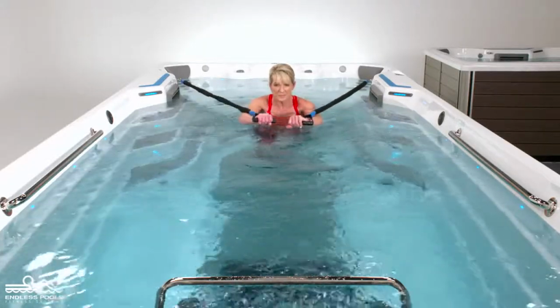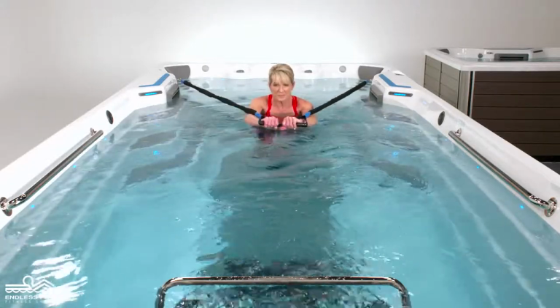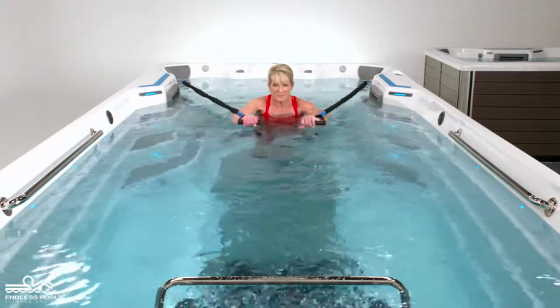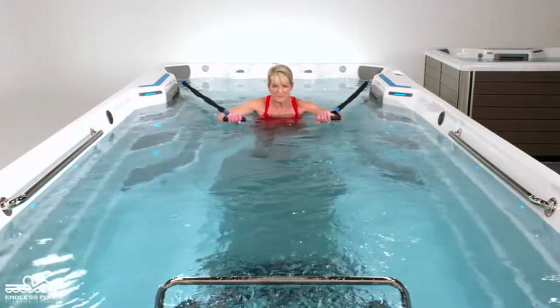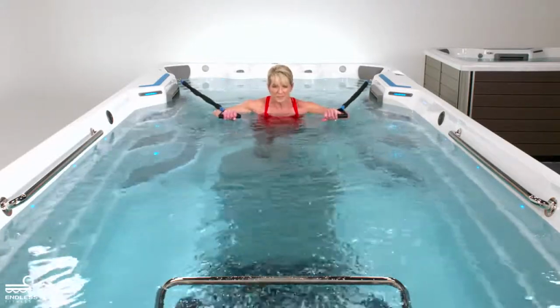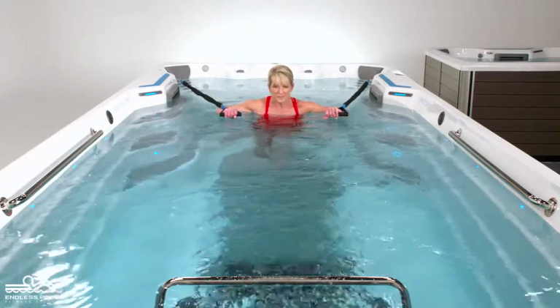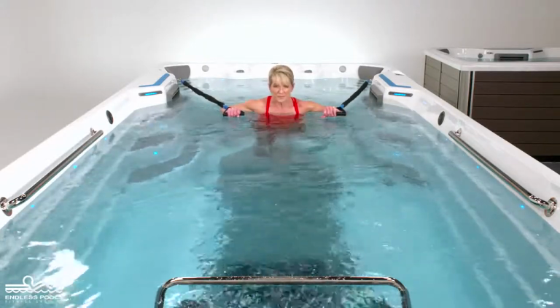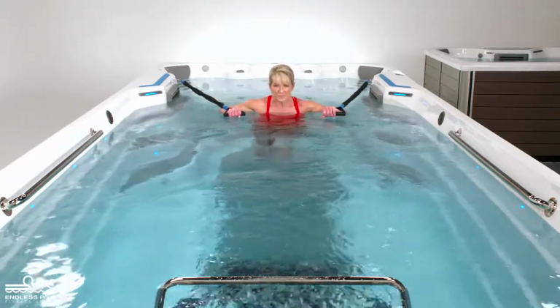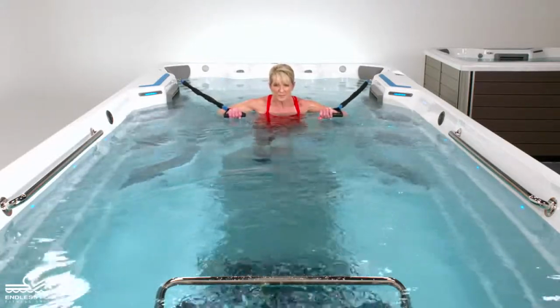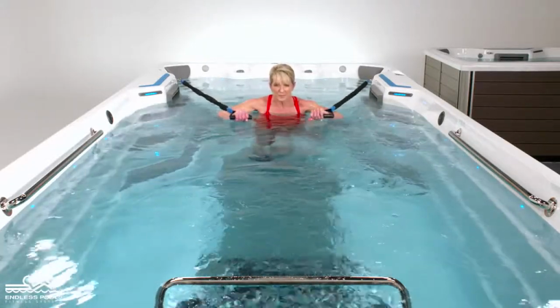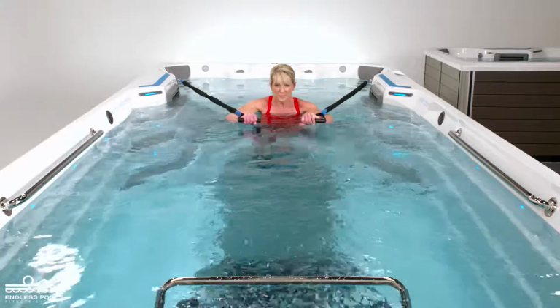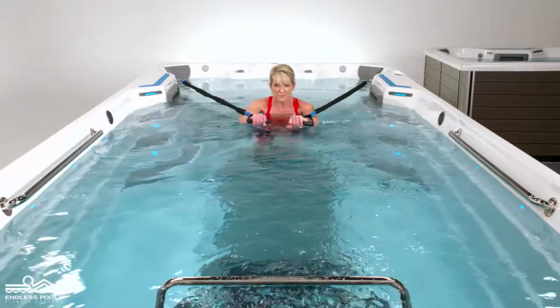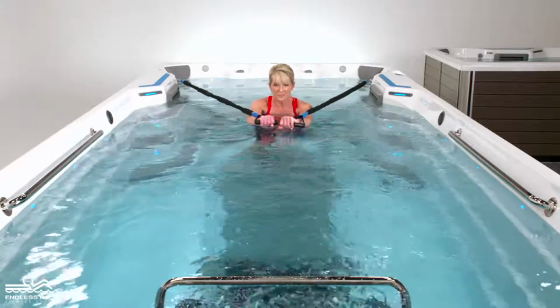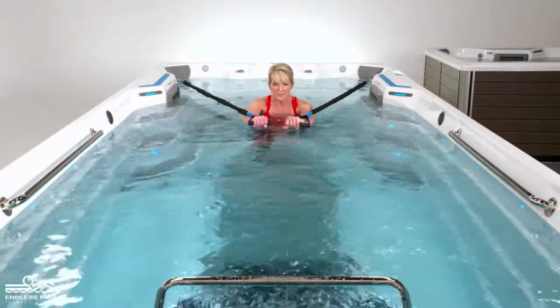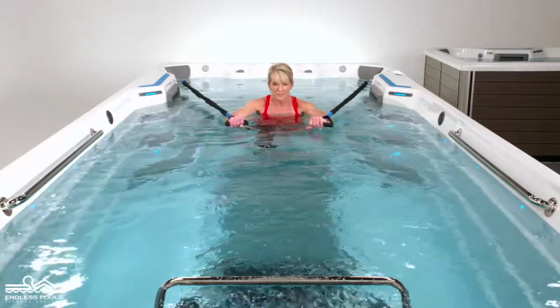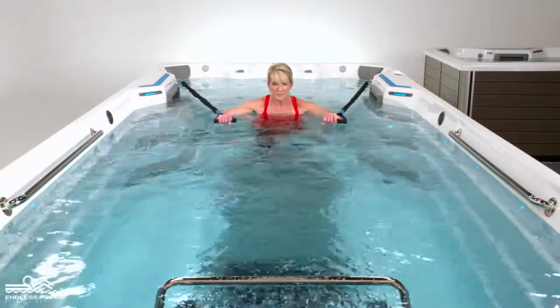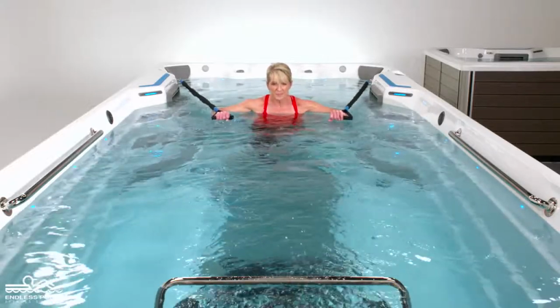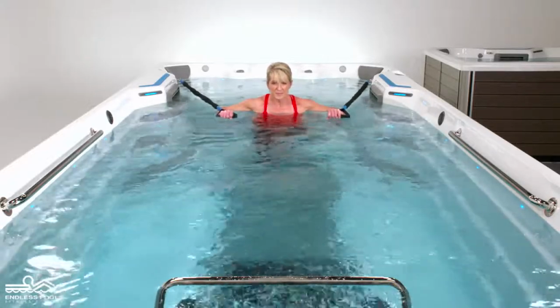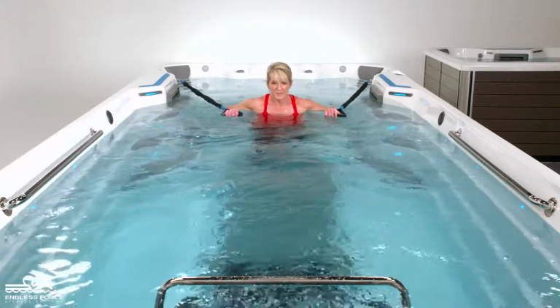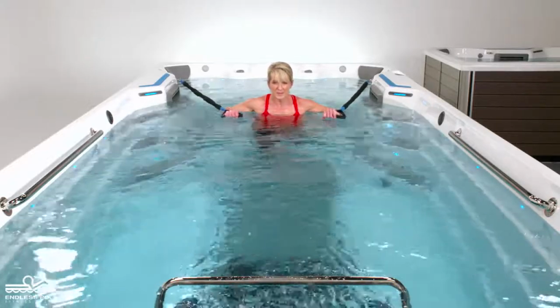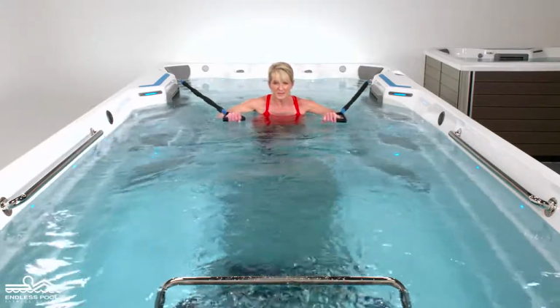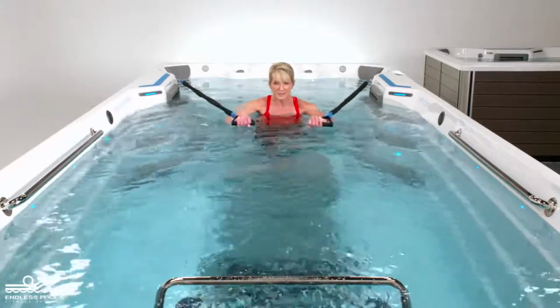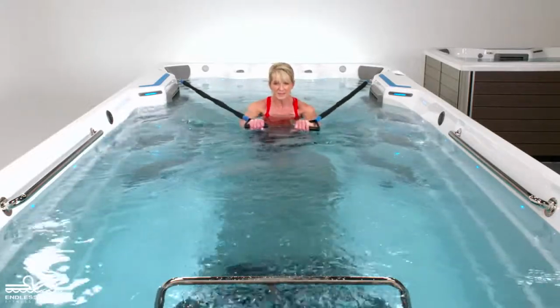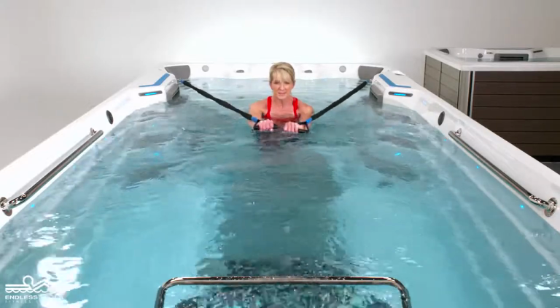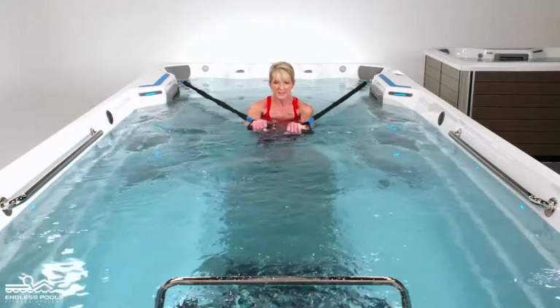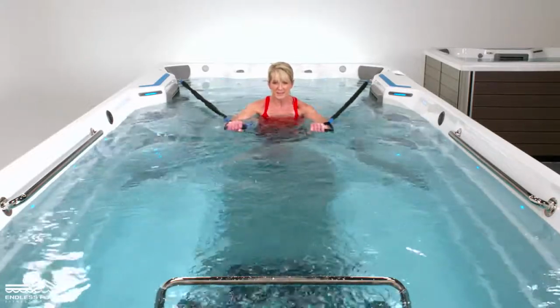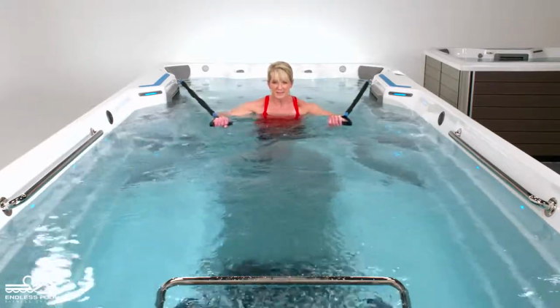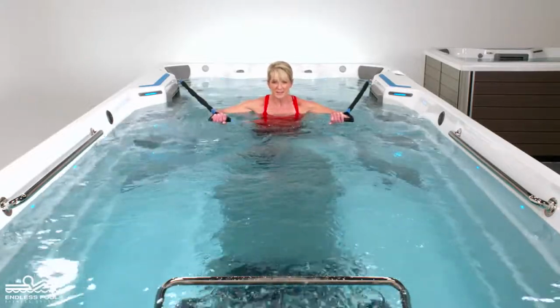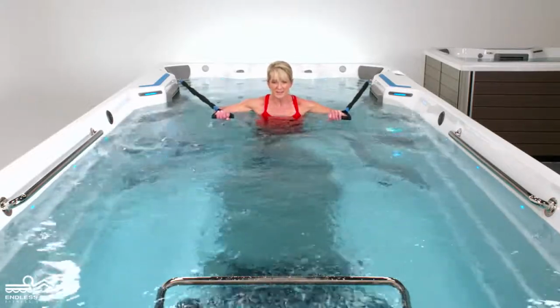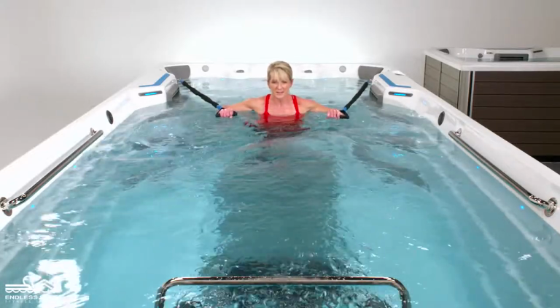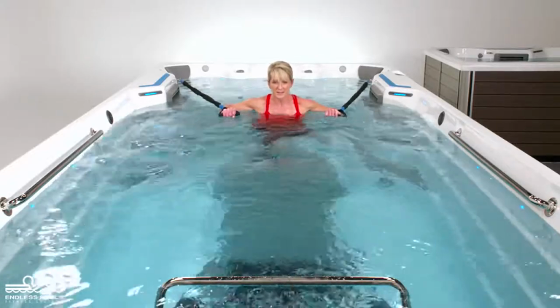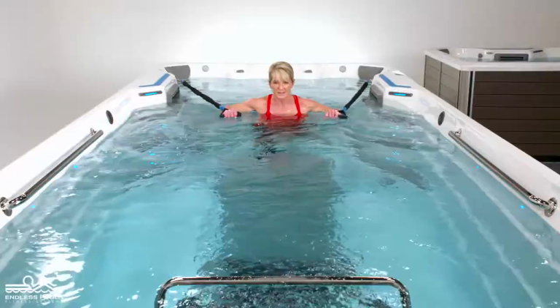Begin the exercise by pressing the resistance bands away from the body. The resistance bands should remain at the surface of the water at all times.